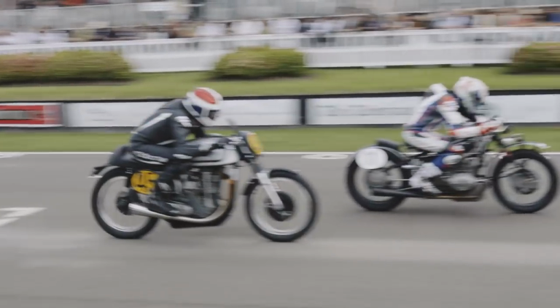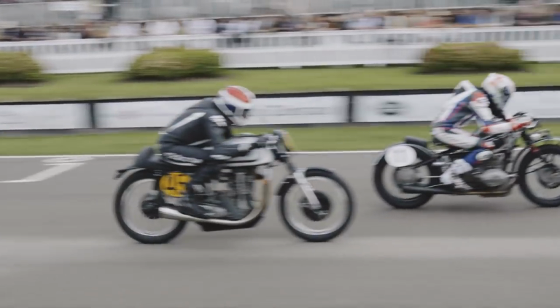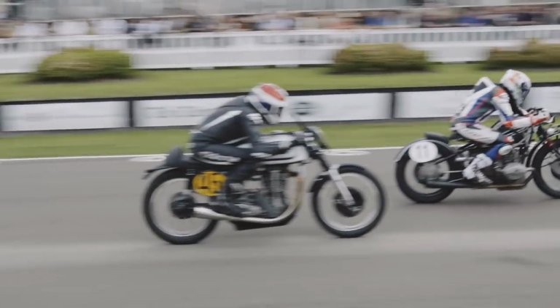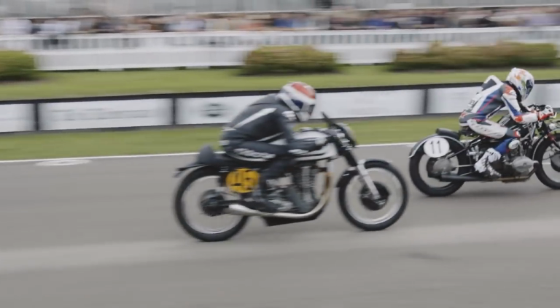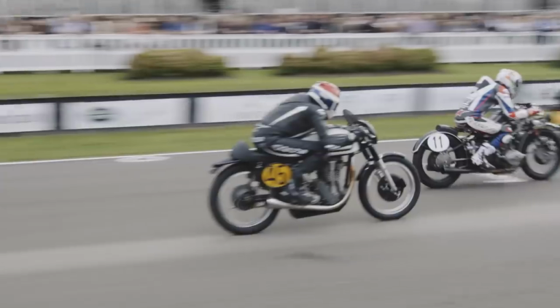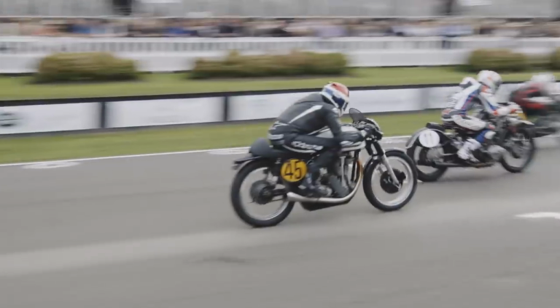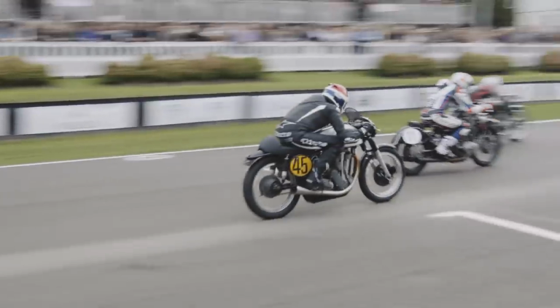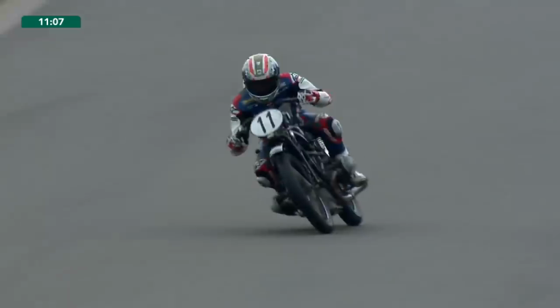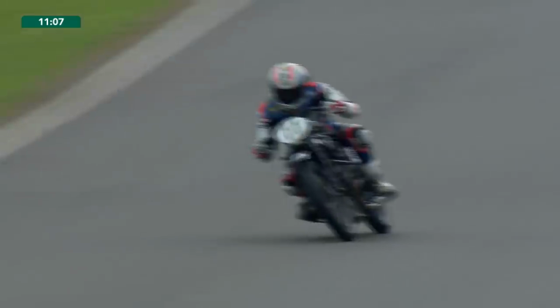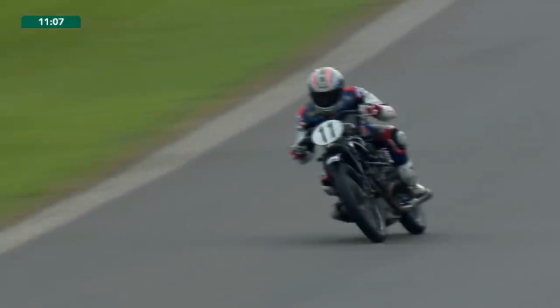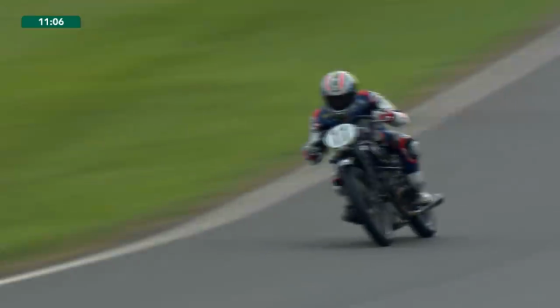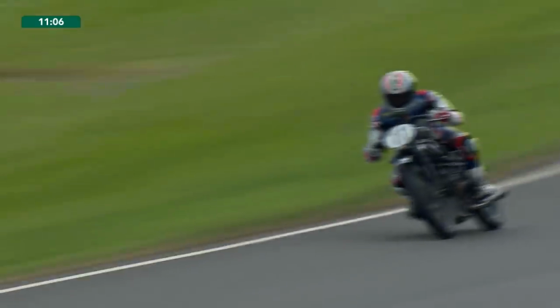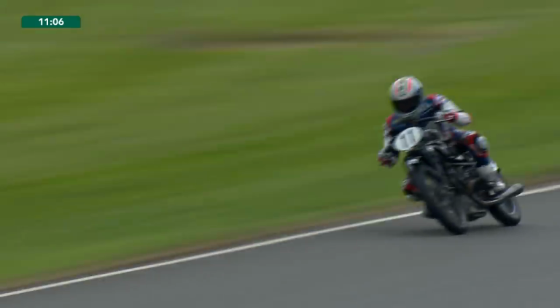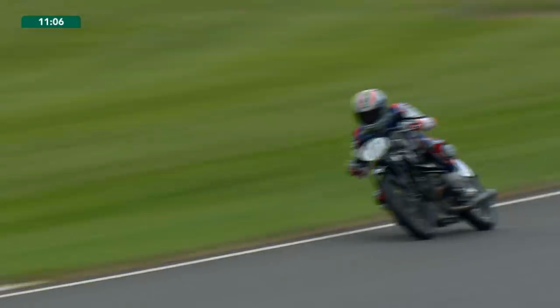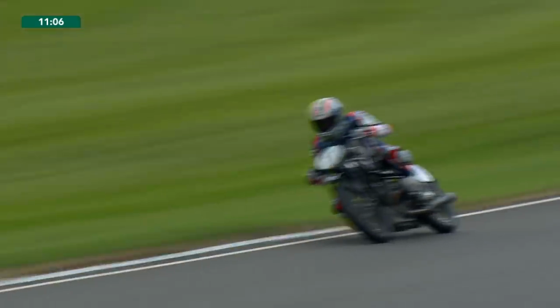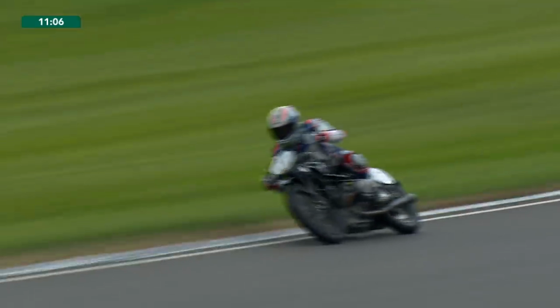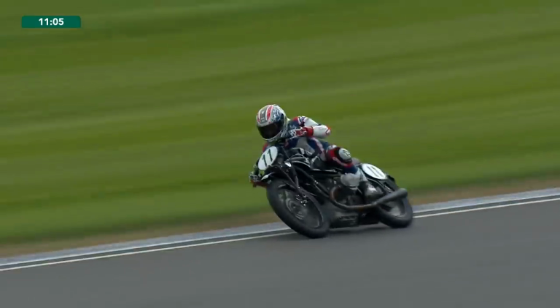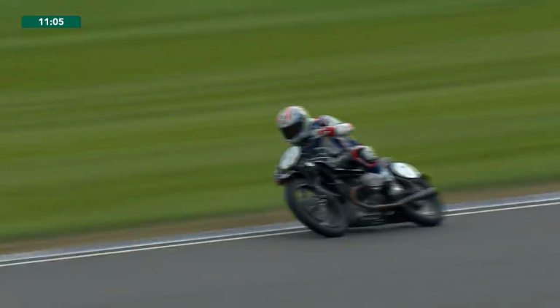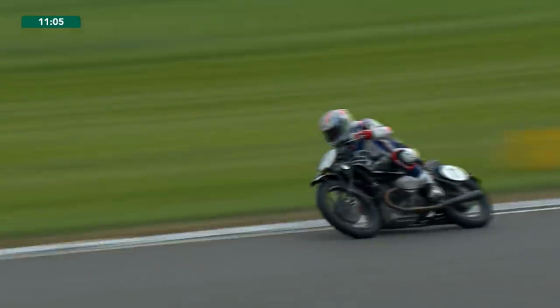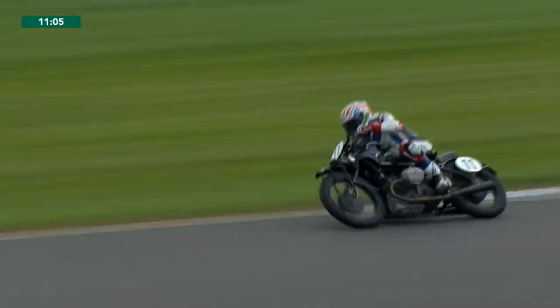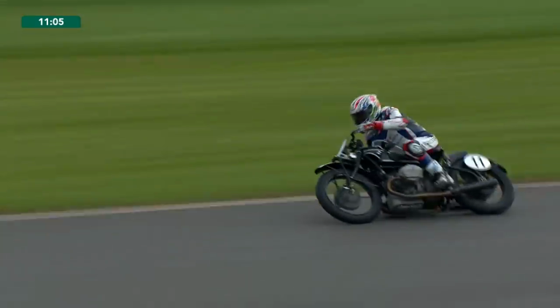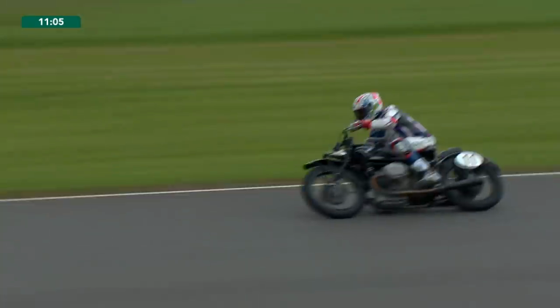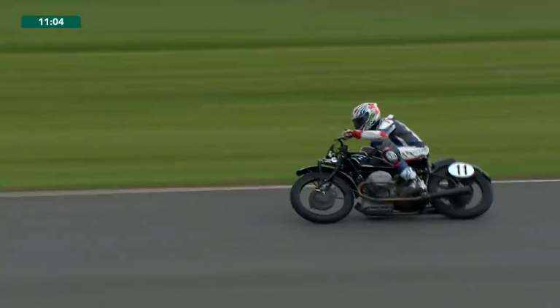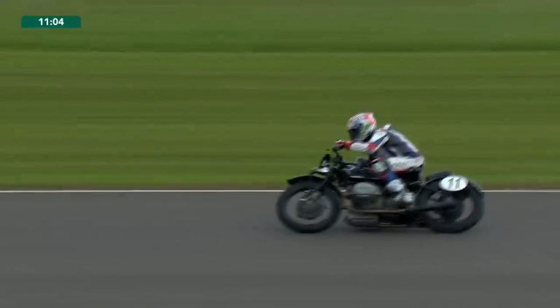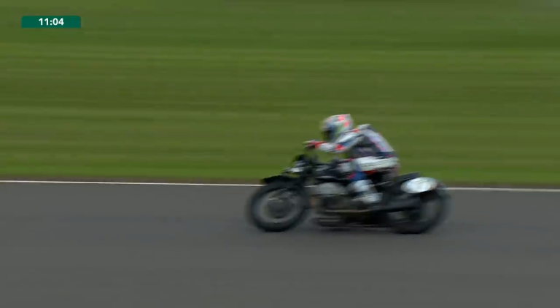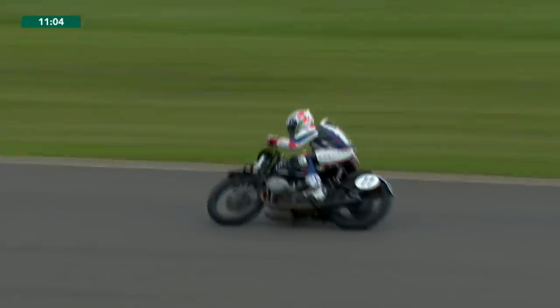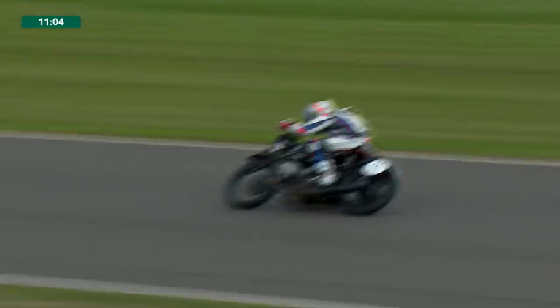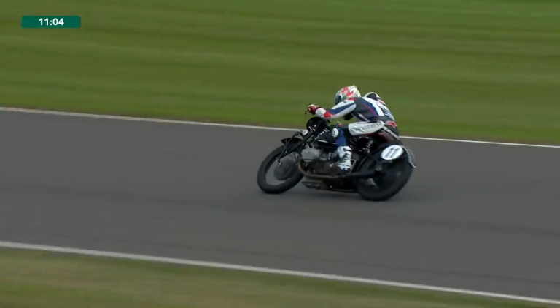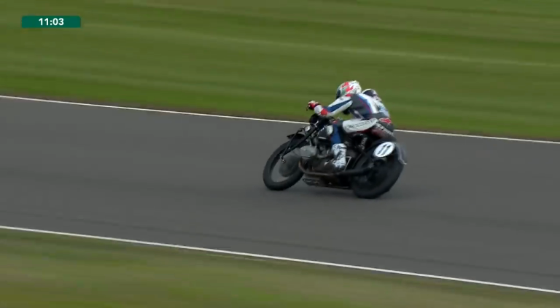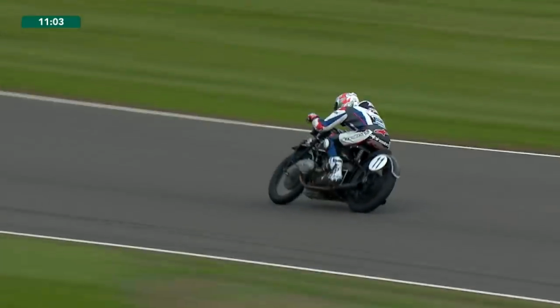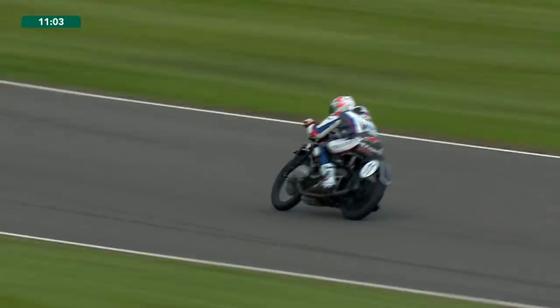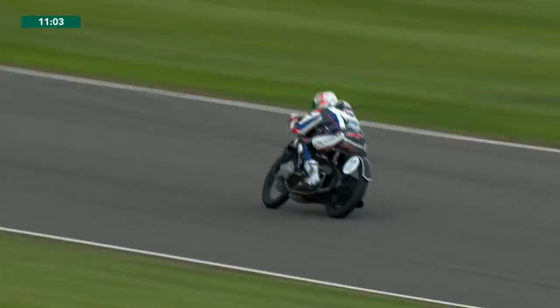A bit unstable in the corners but I've managed to ride the bike how I want it.